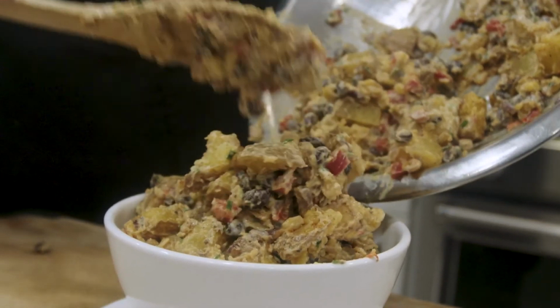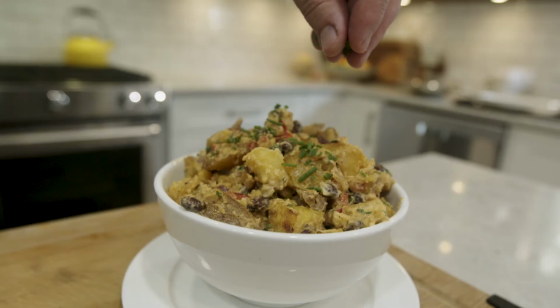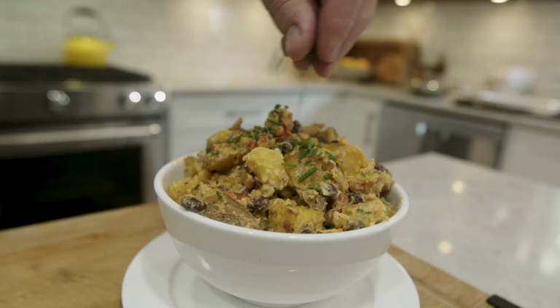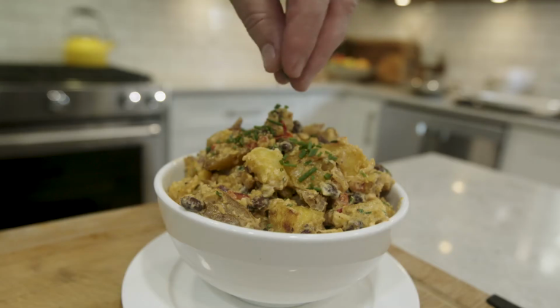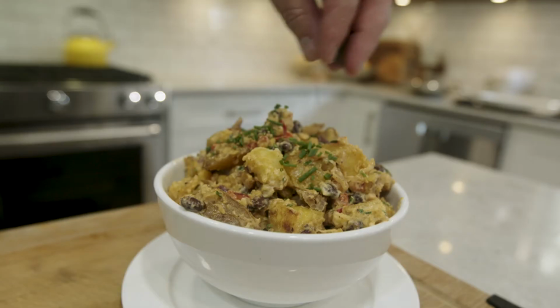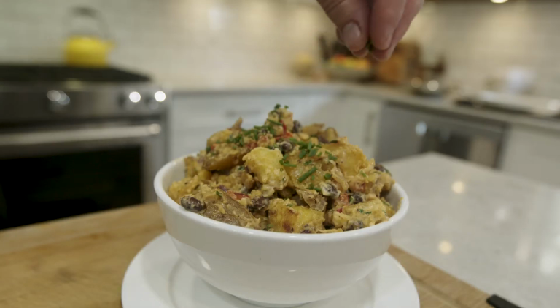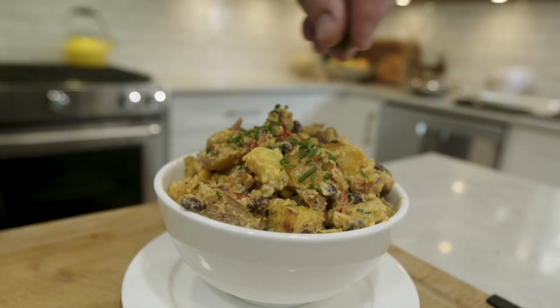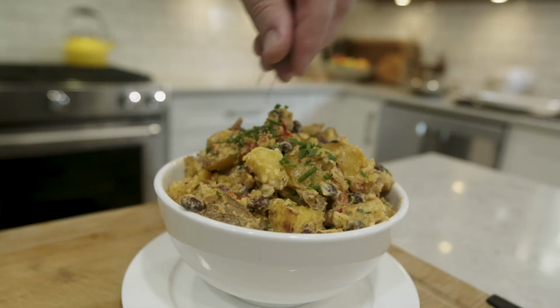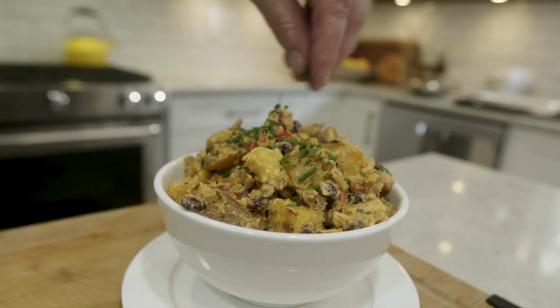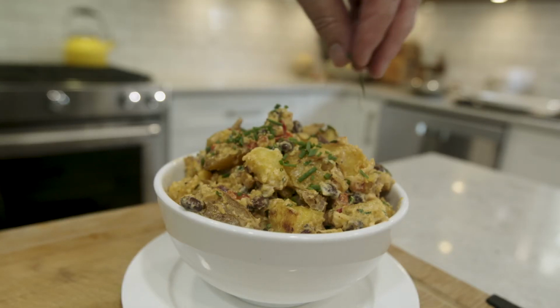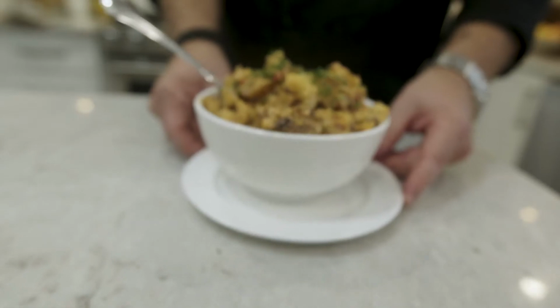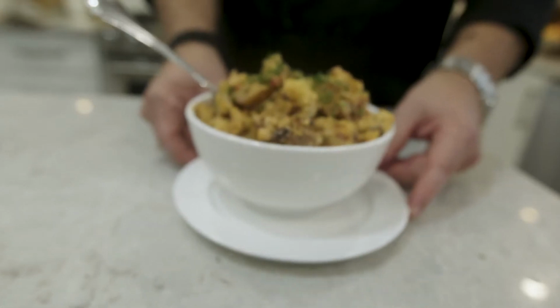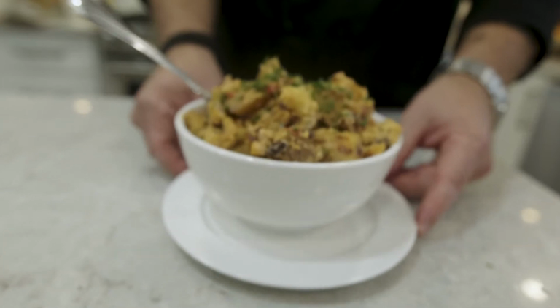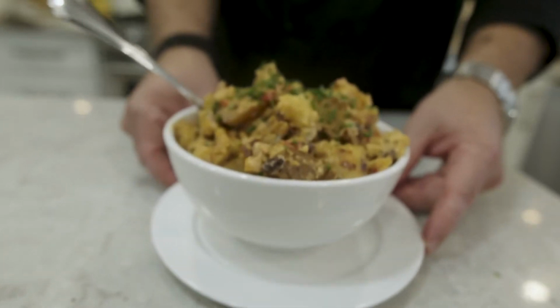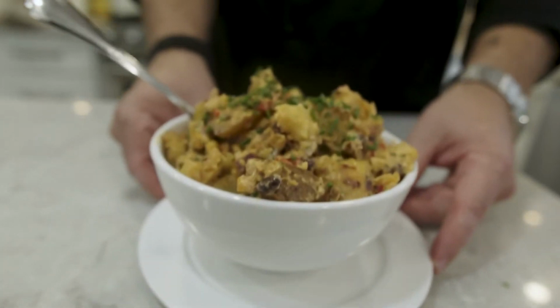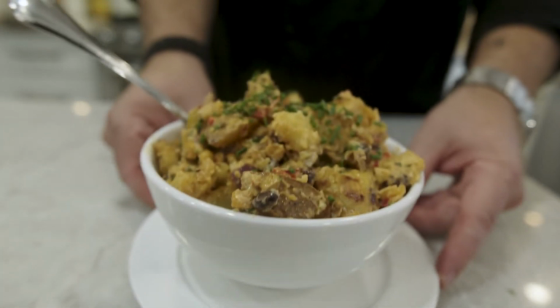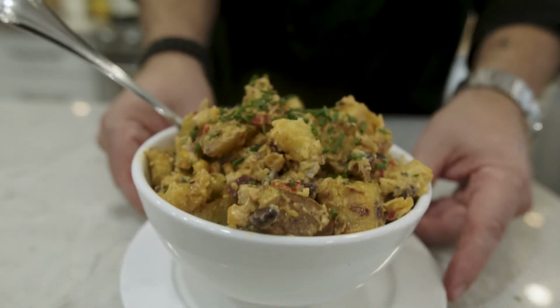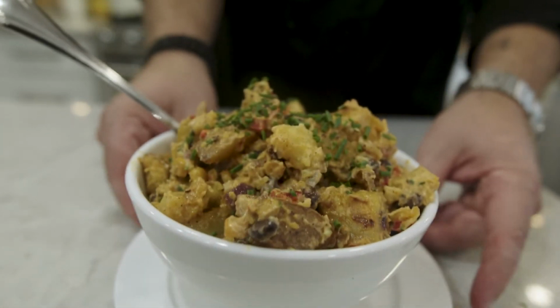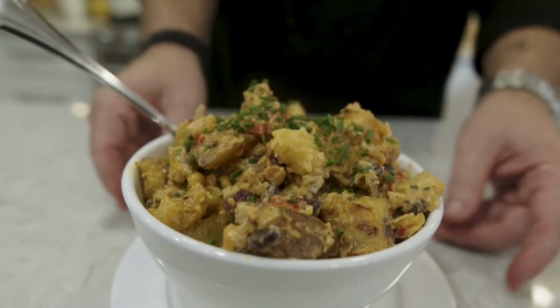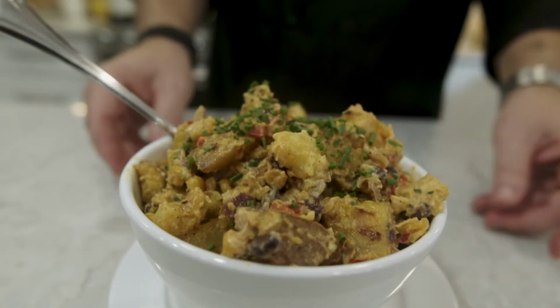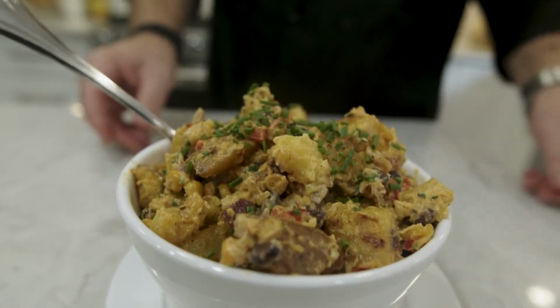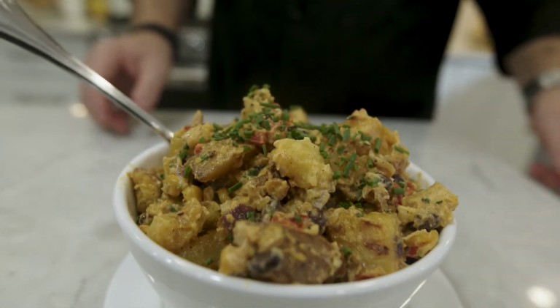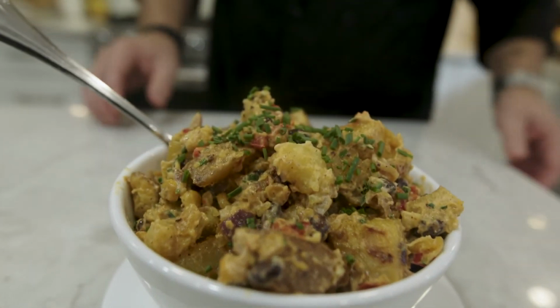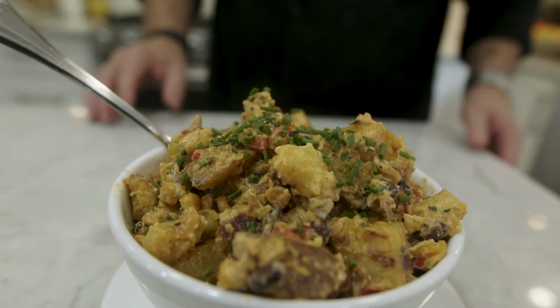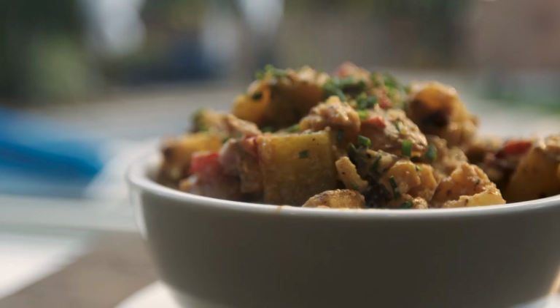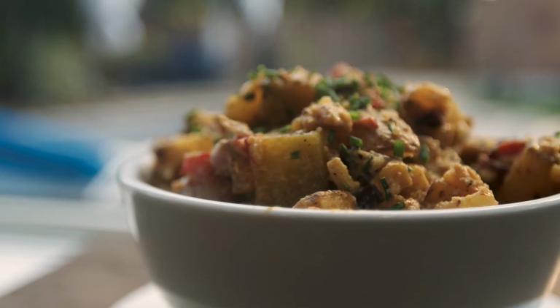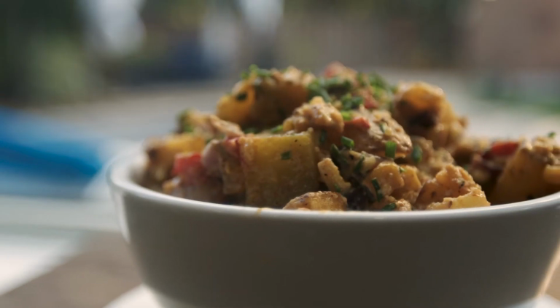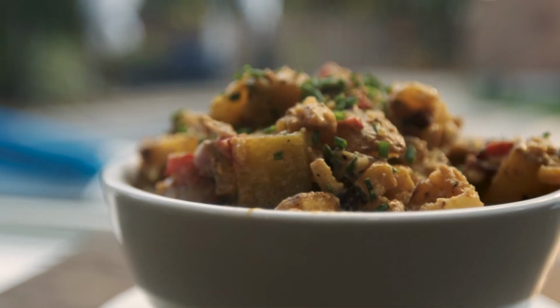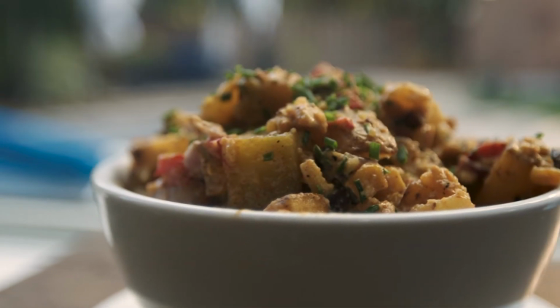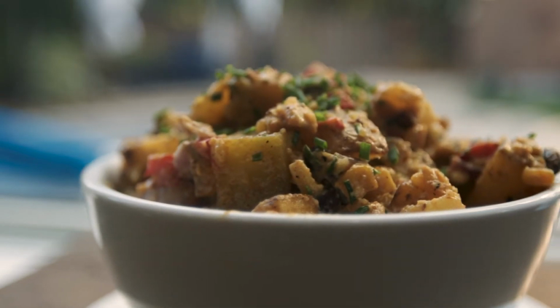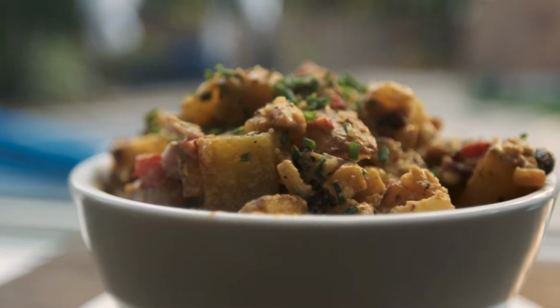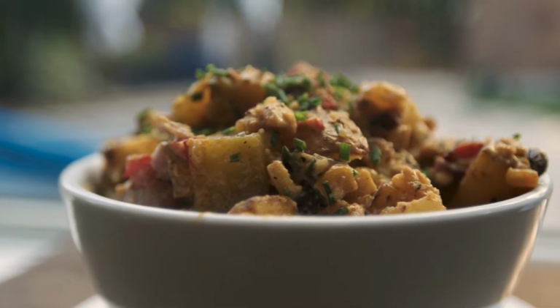Serve this potato salad warm. It will be perfect with any Tex-Mex or Mexican style dish.